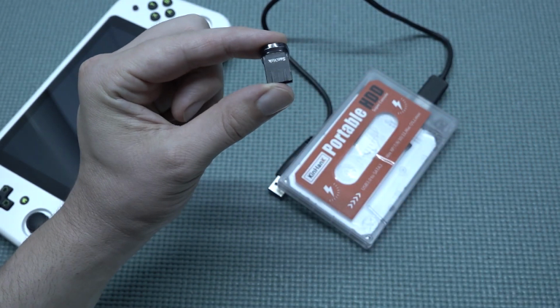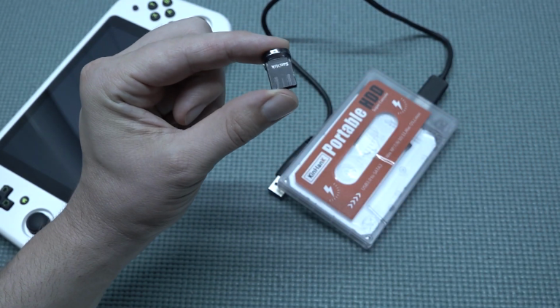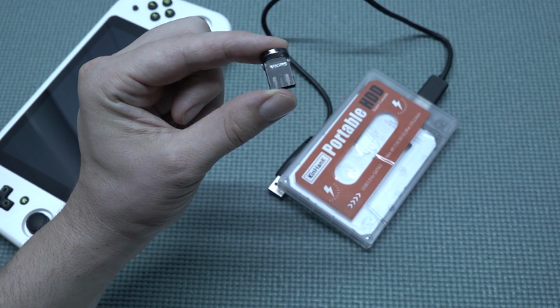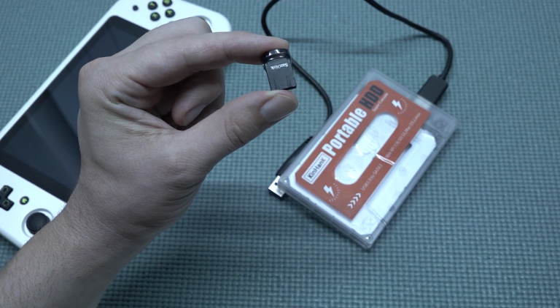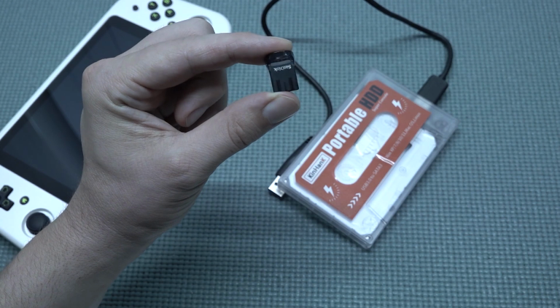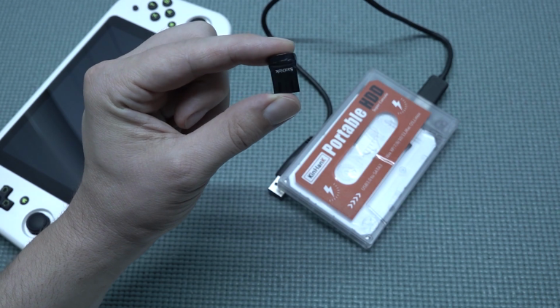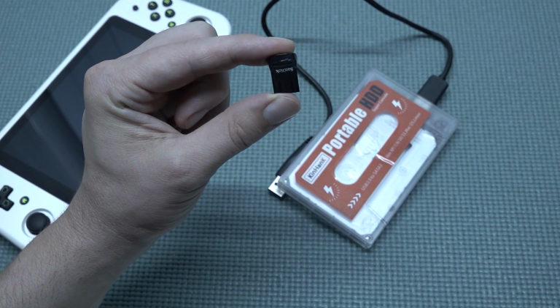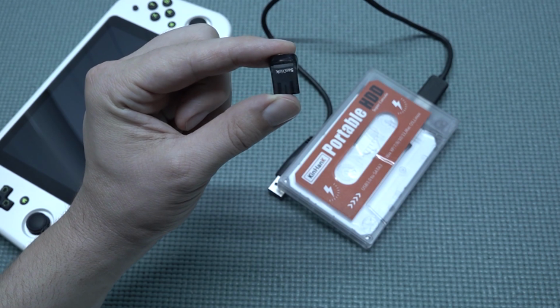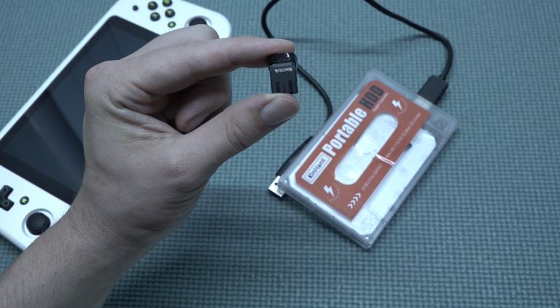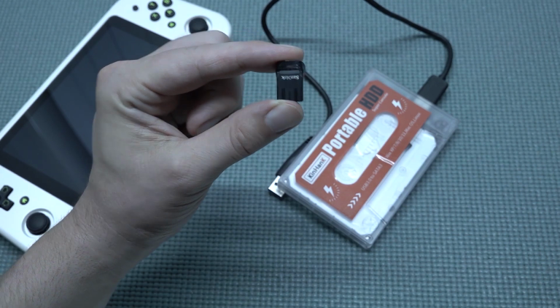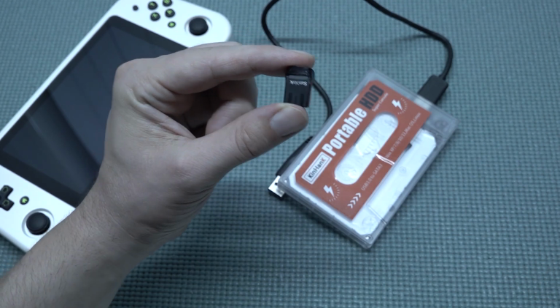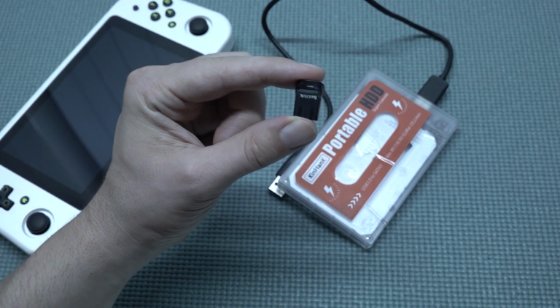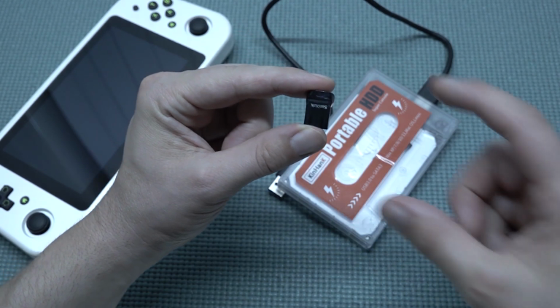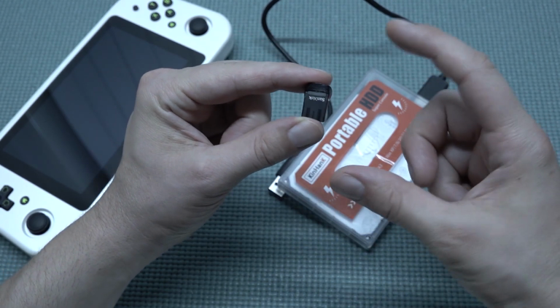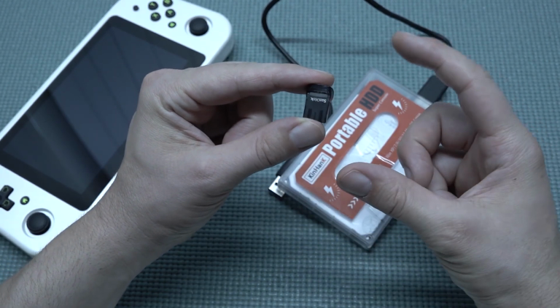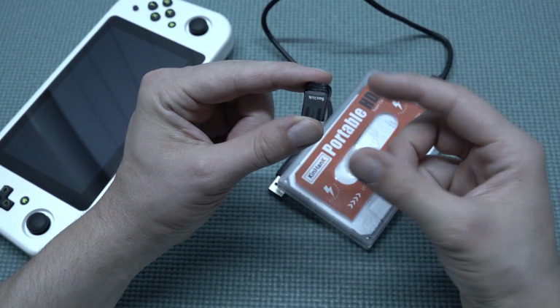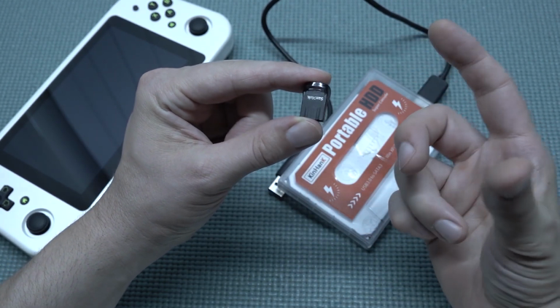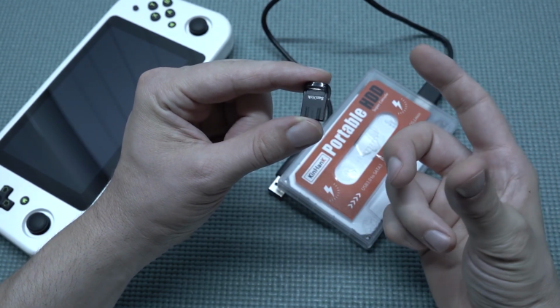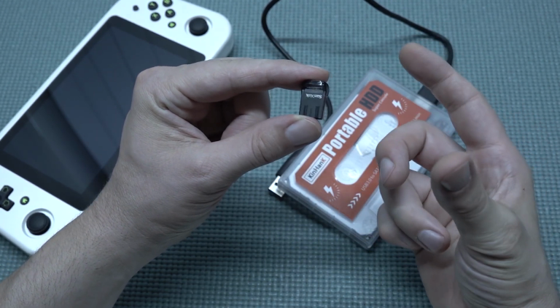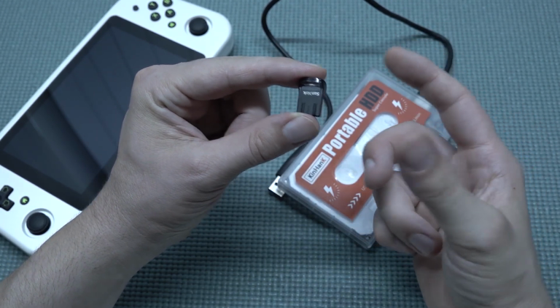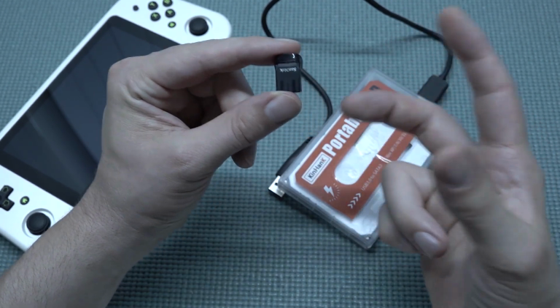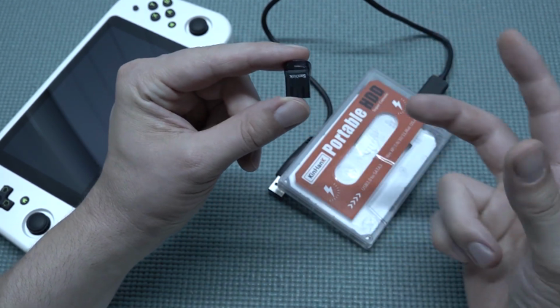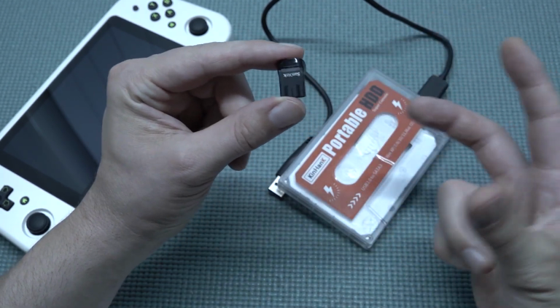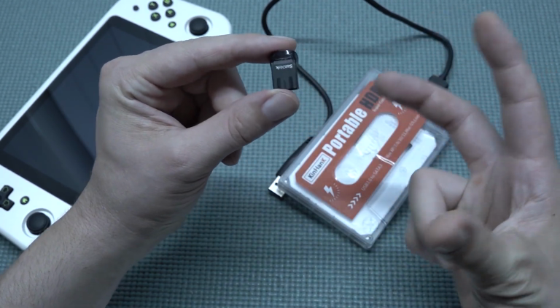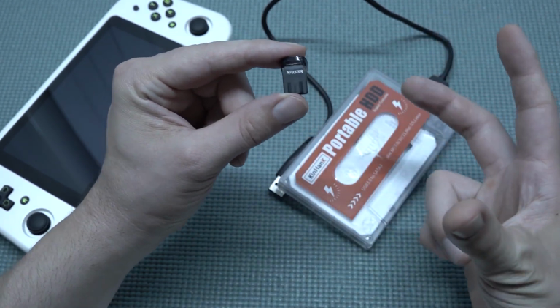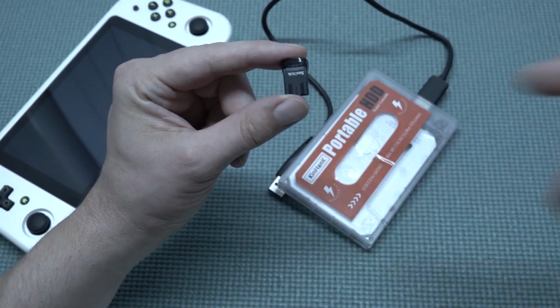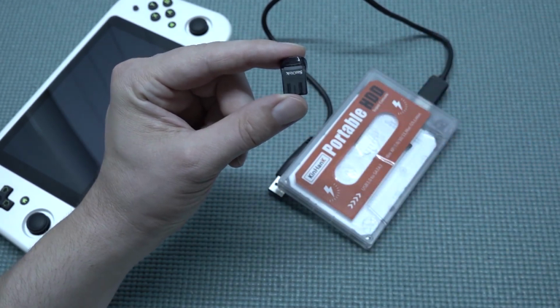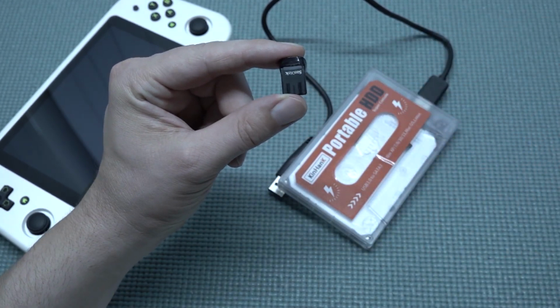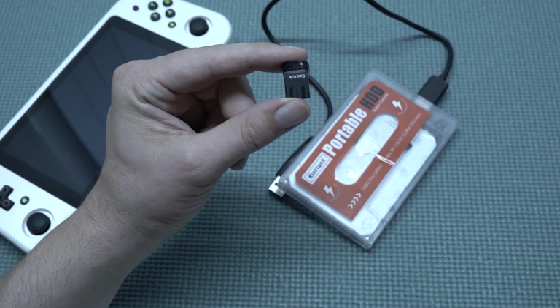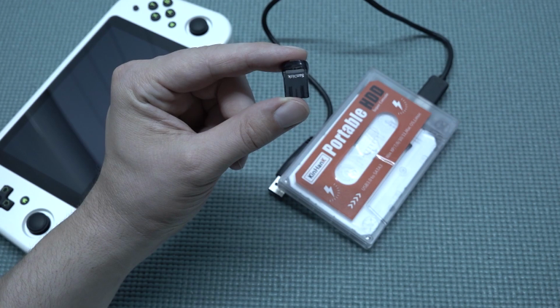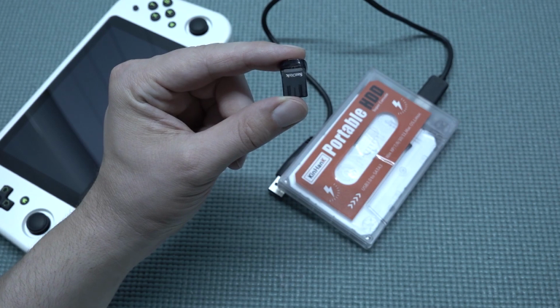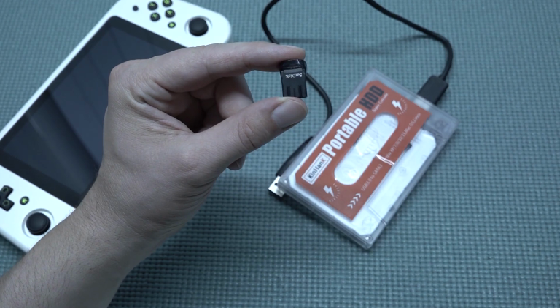Another option, and maybe more convenient, is a very tiny thumb drive. The only downside to these things is they can get really hot over time. You also have a longer one with better cooling, but there are choices to be made.